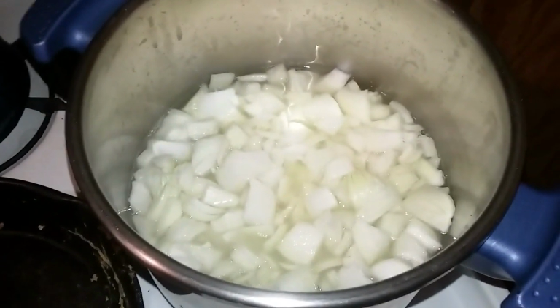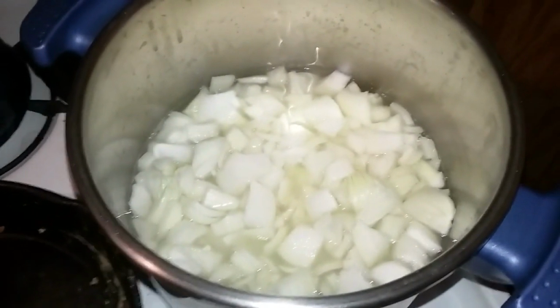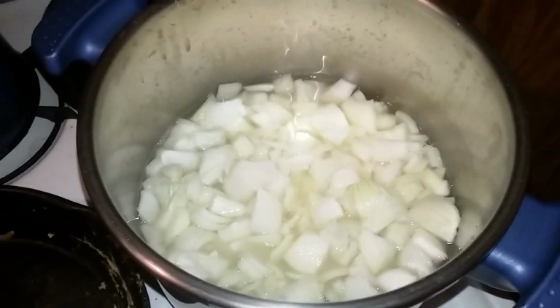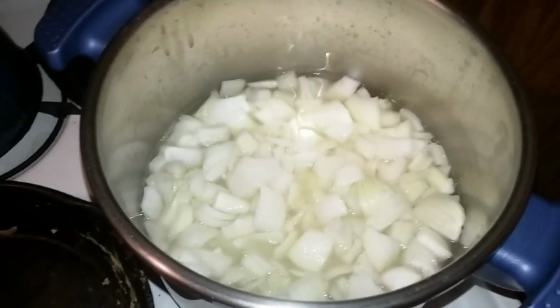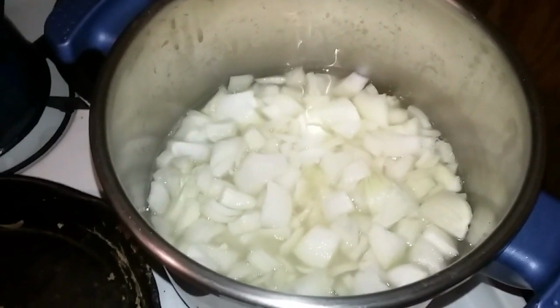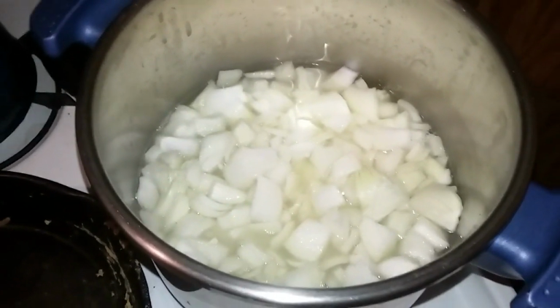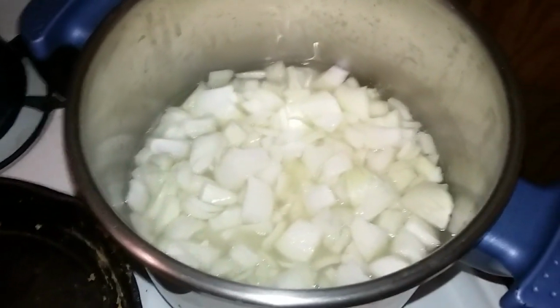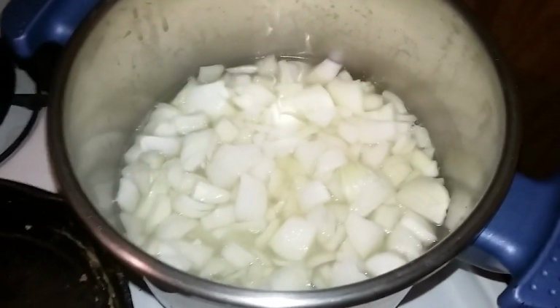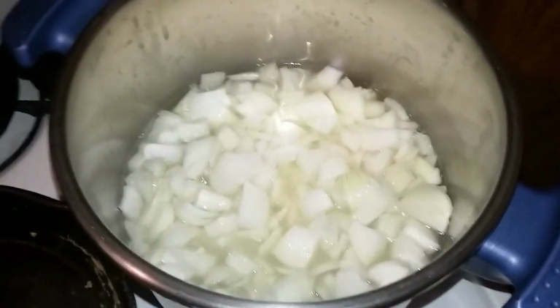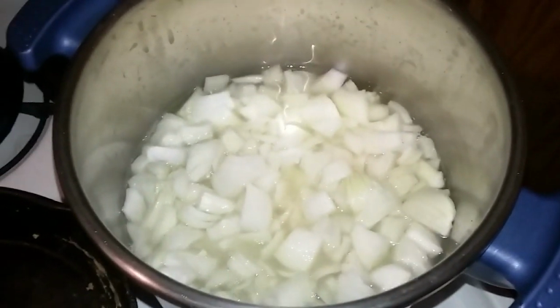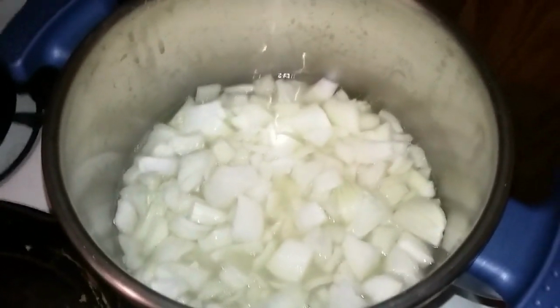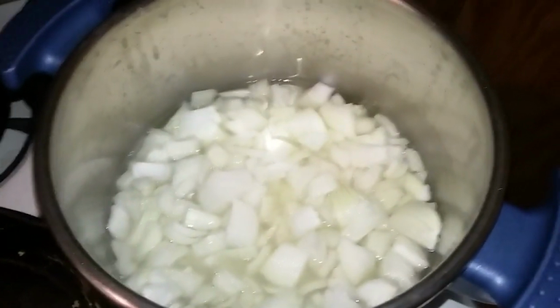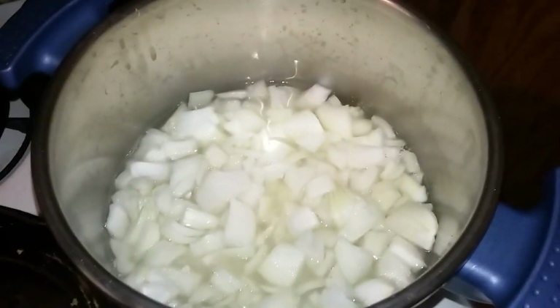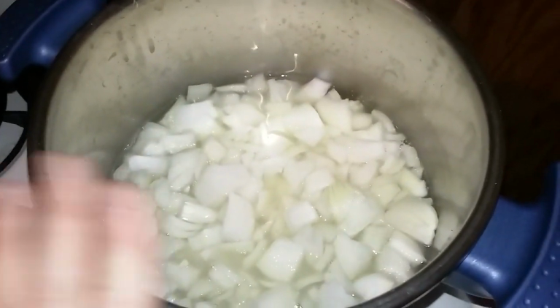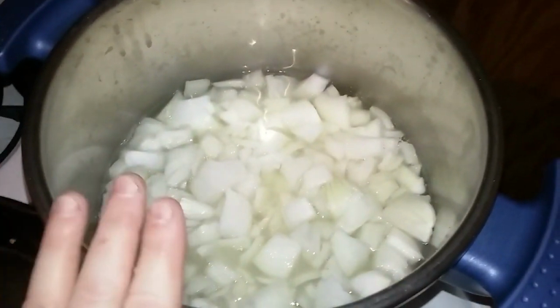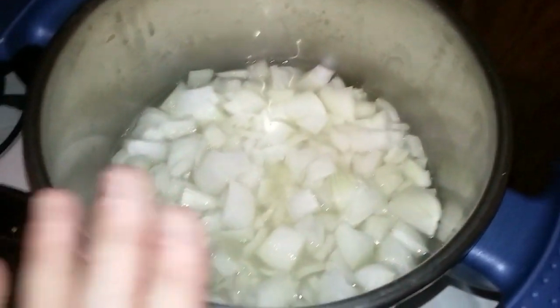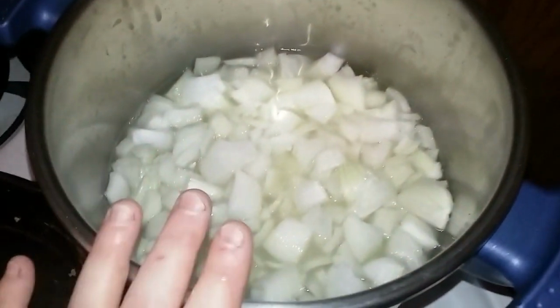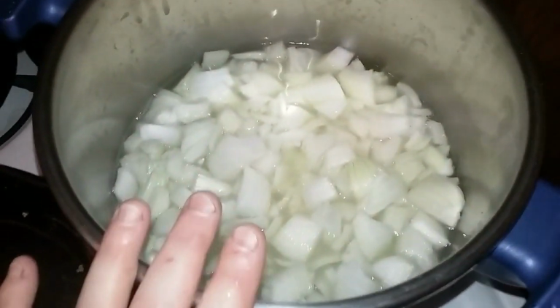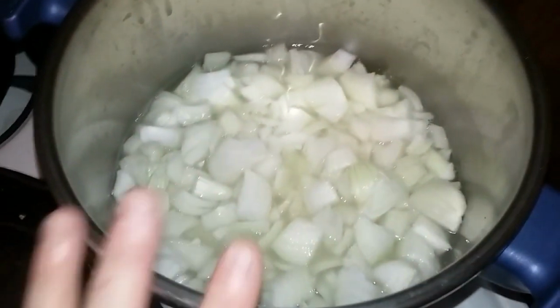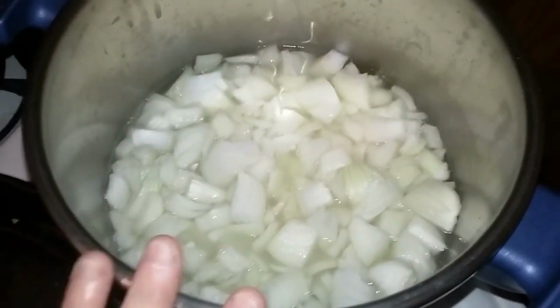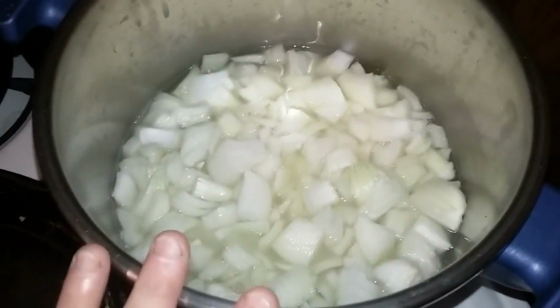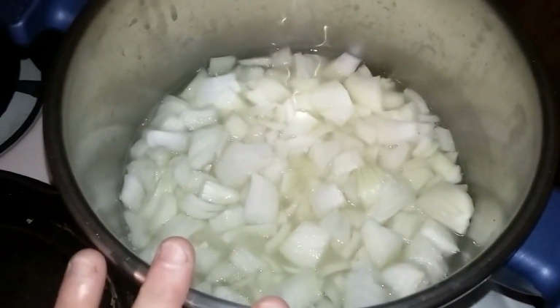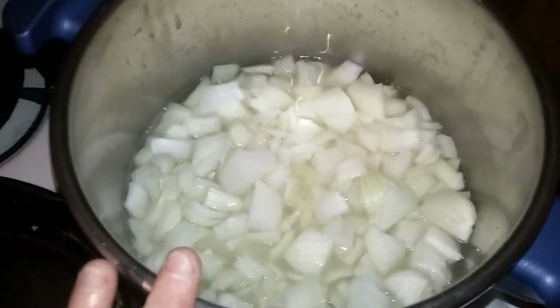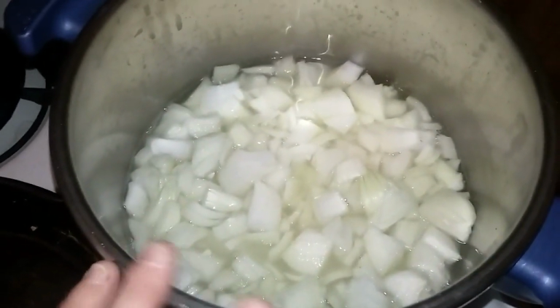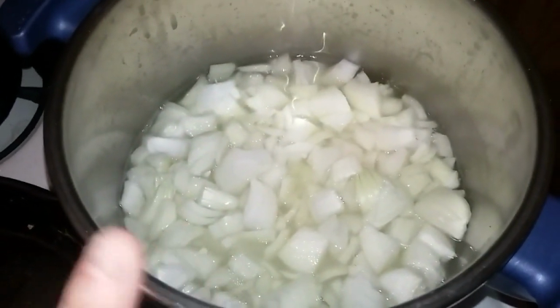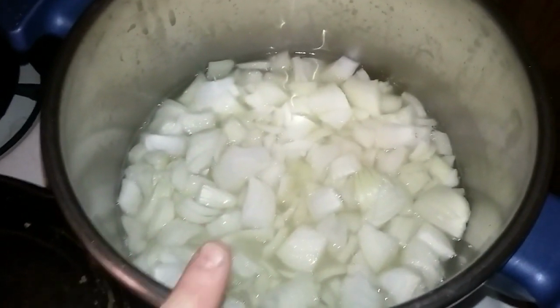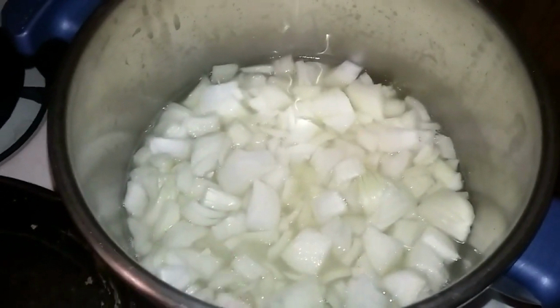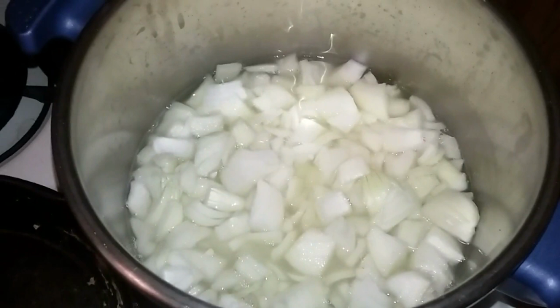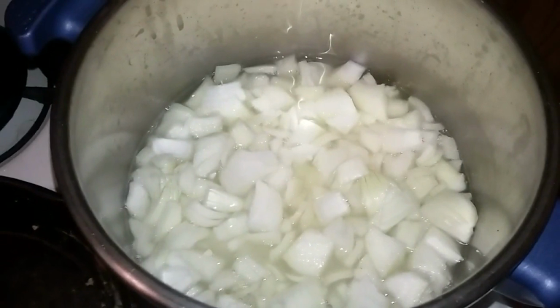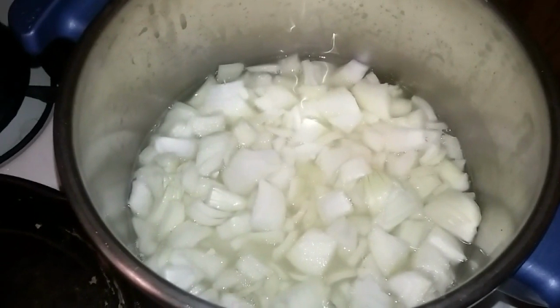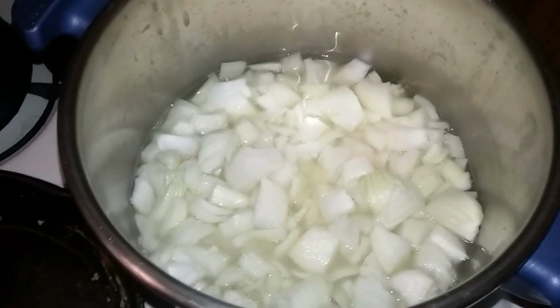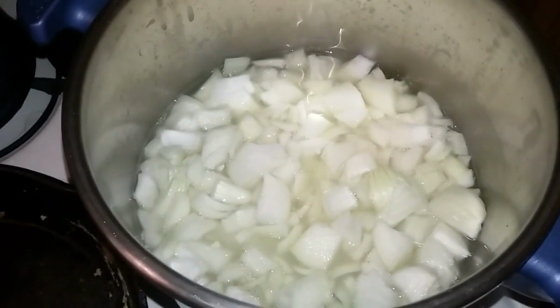What you want to do with these onions is cook them until they're almost translucent, and then they go into jars.